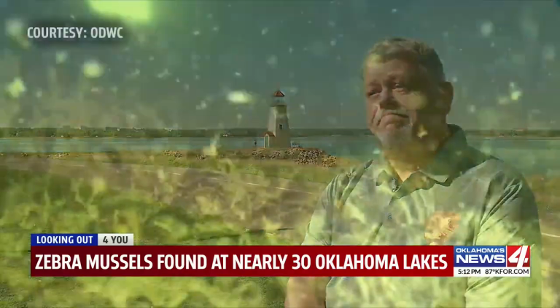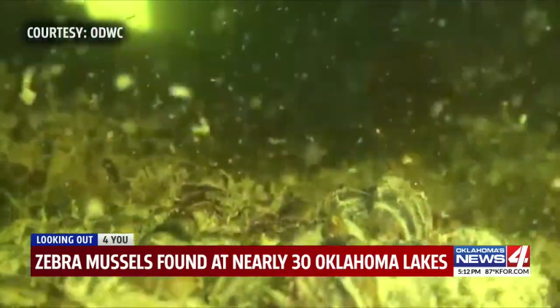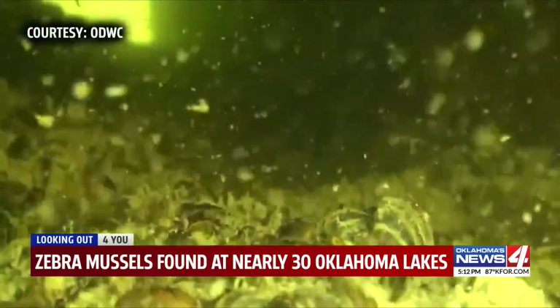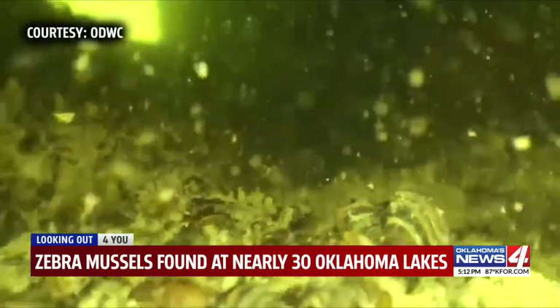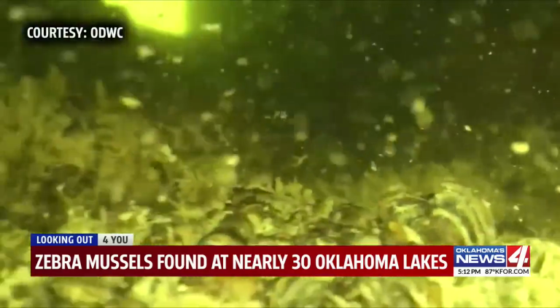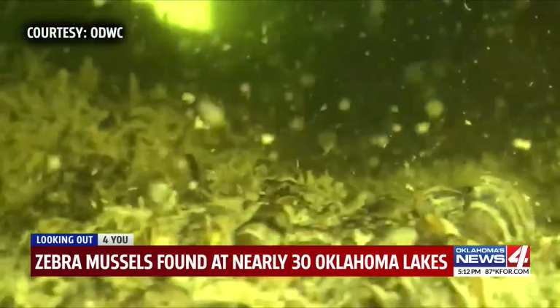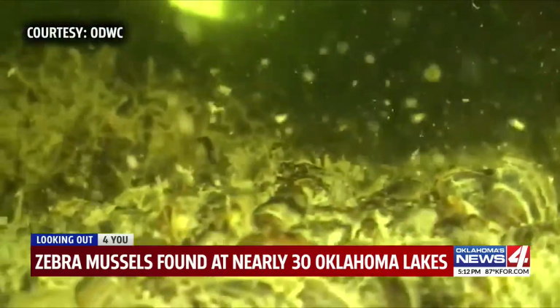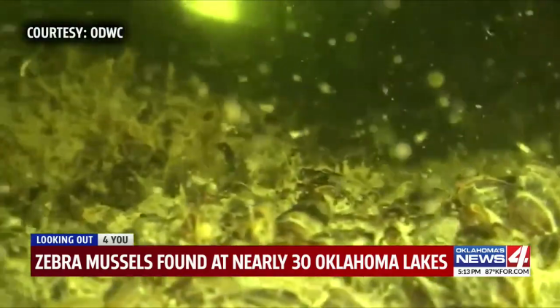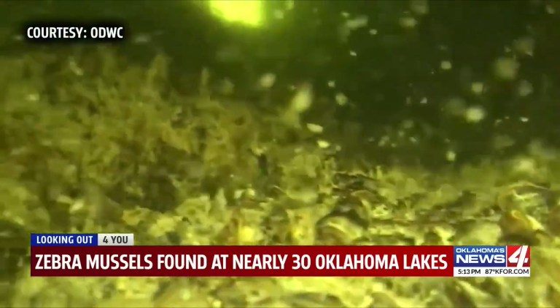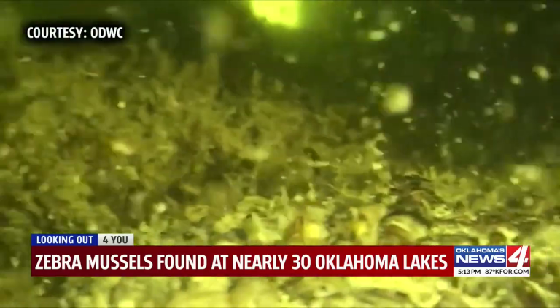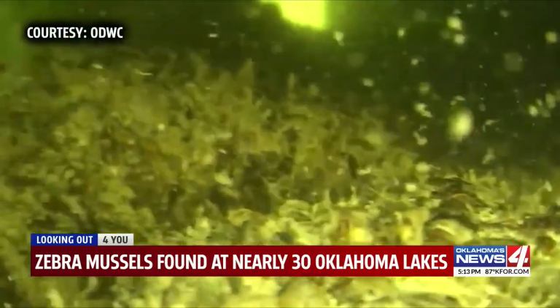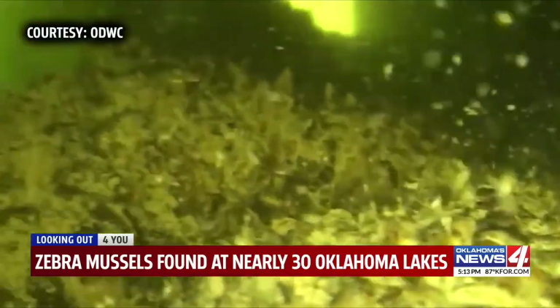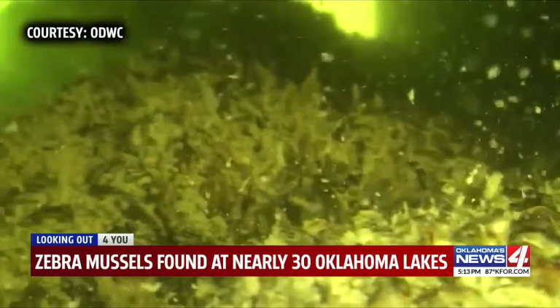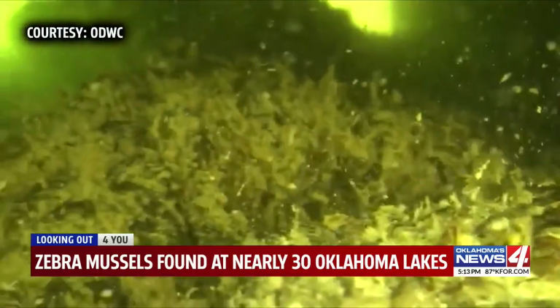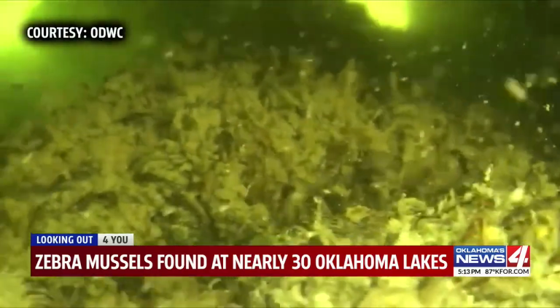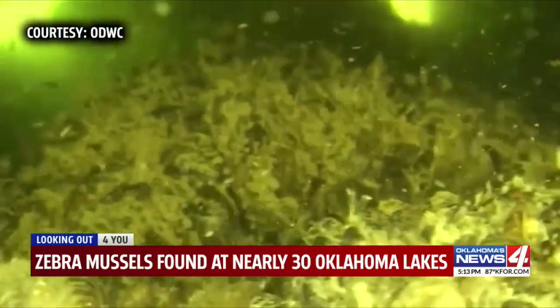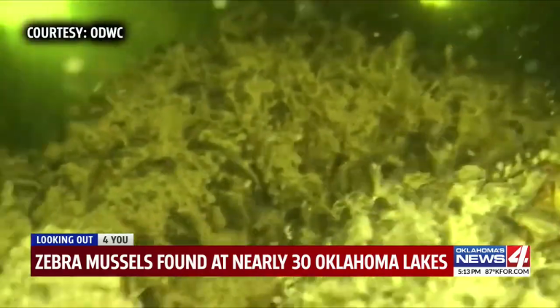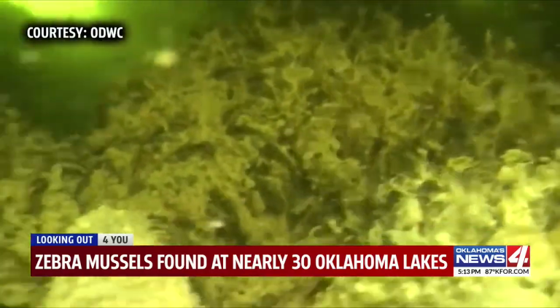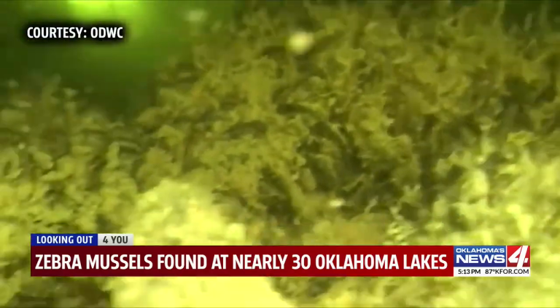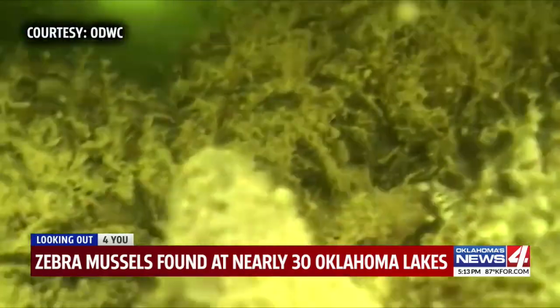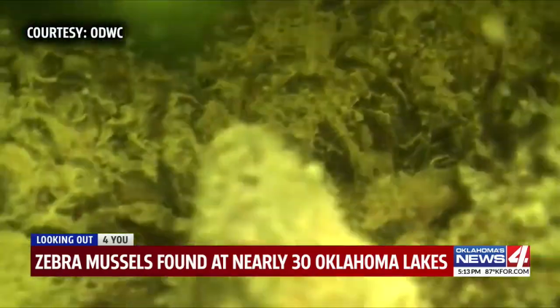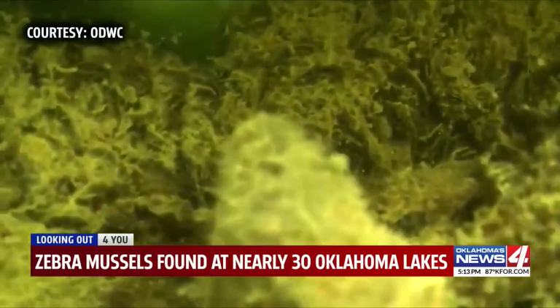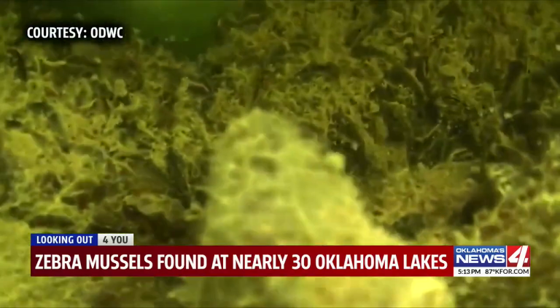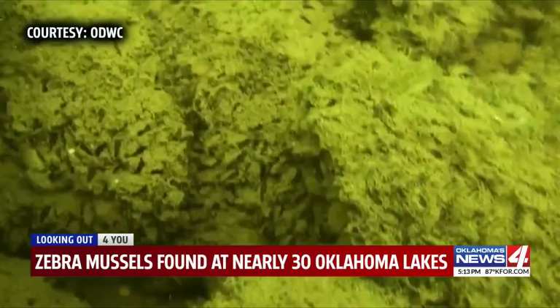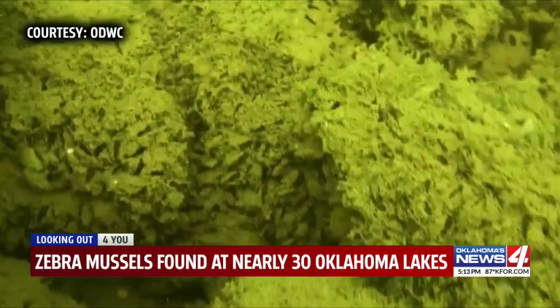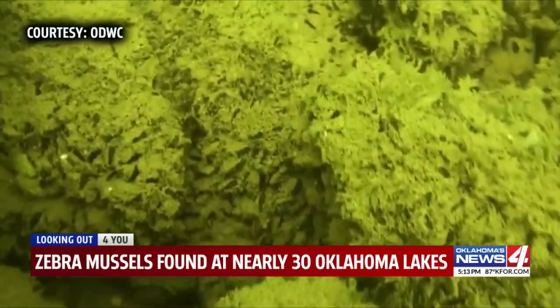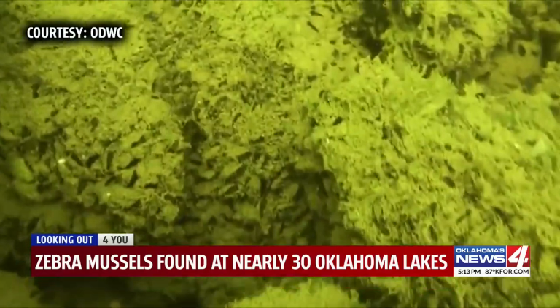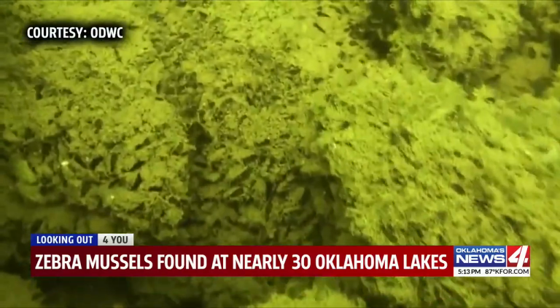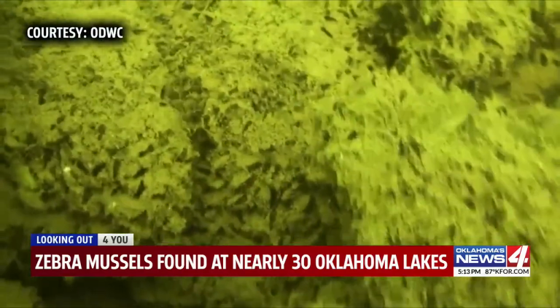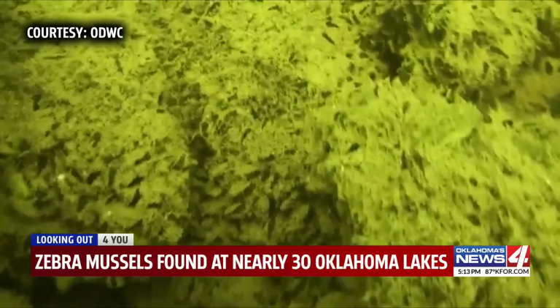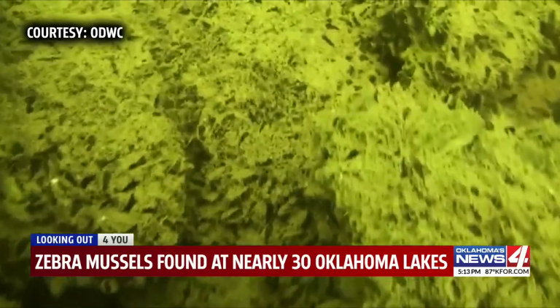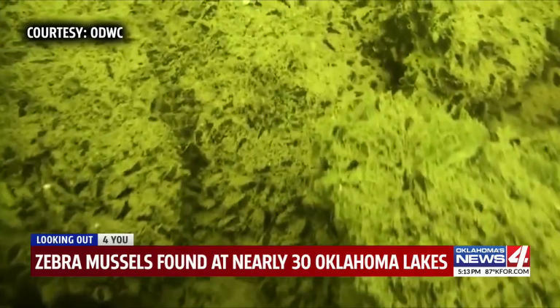Brown says once zebra mussels make it to a lake, nothing can be done to eradicate them.